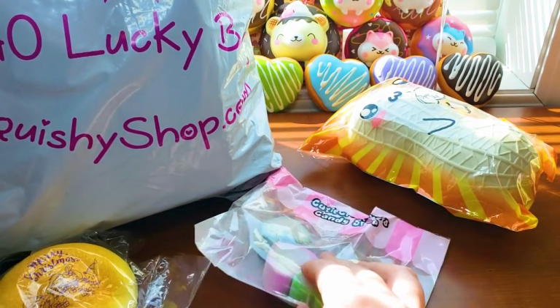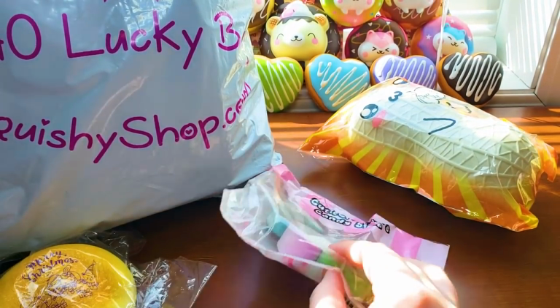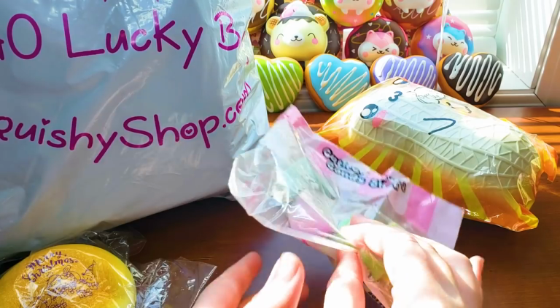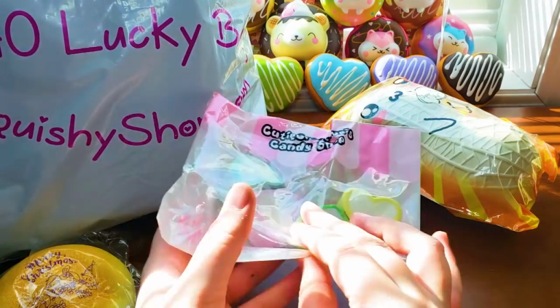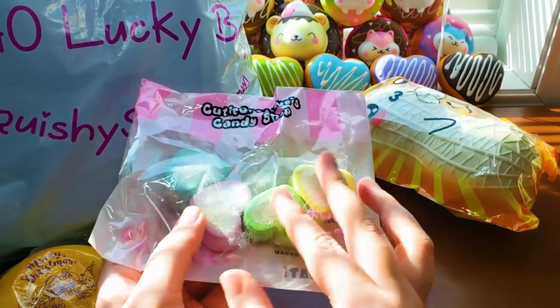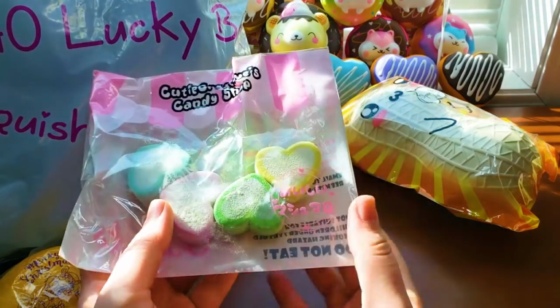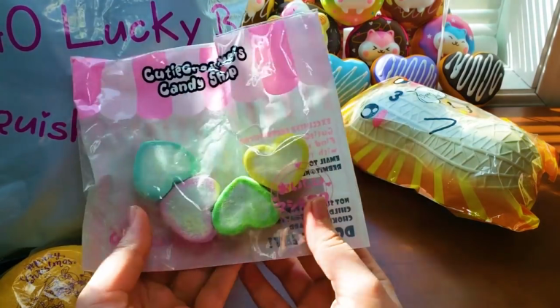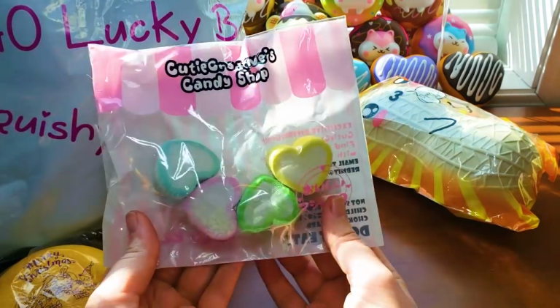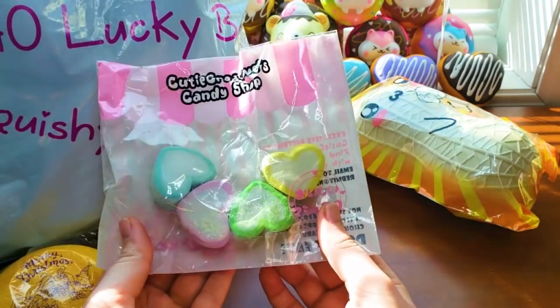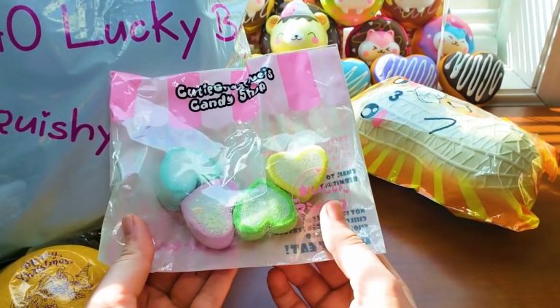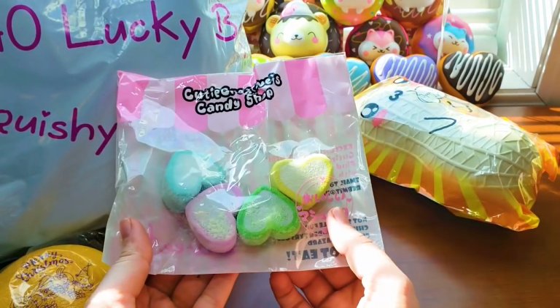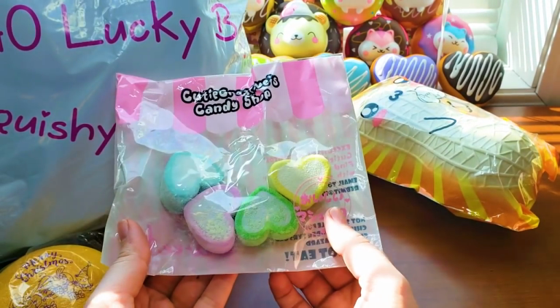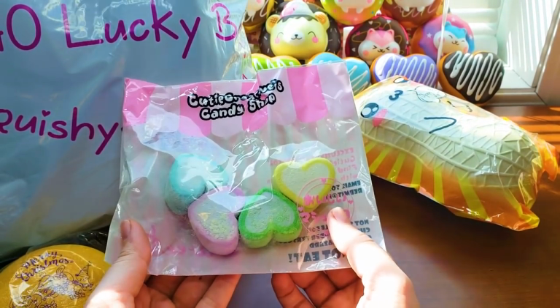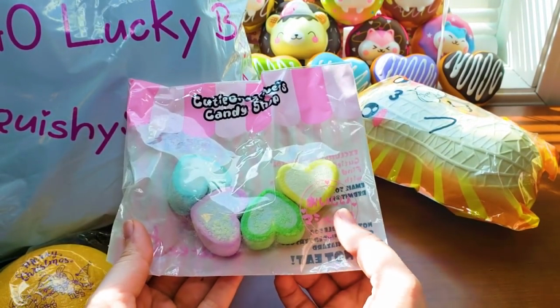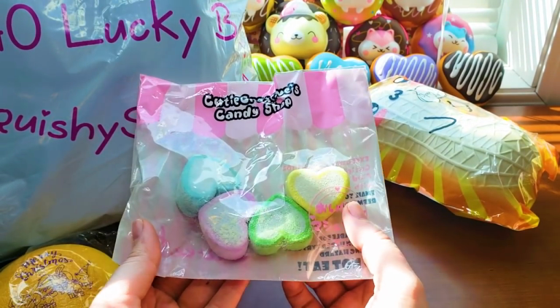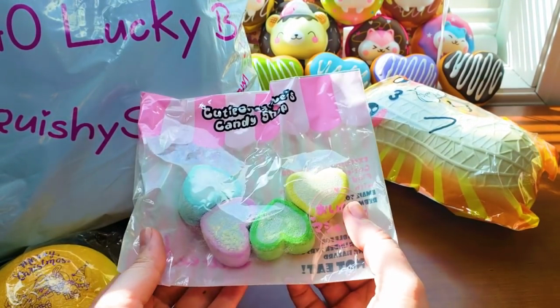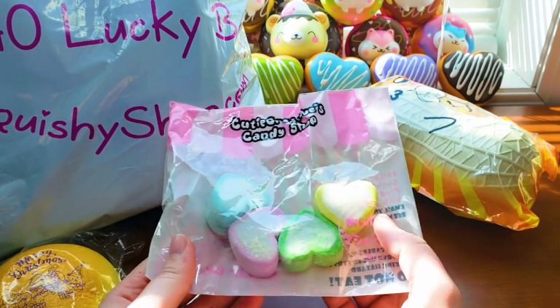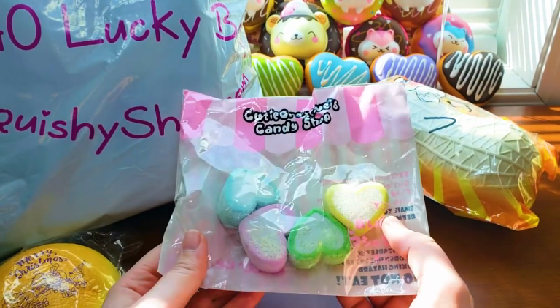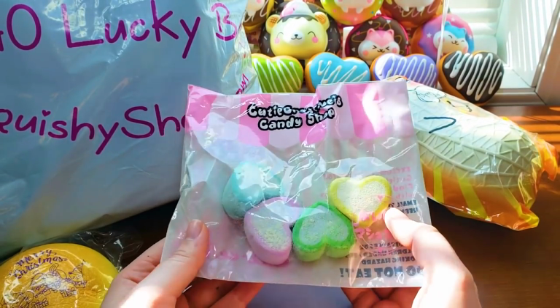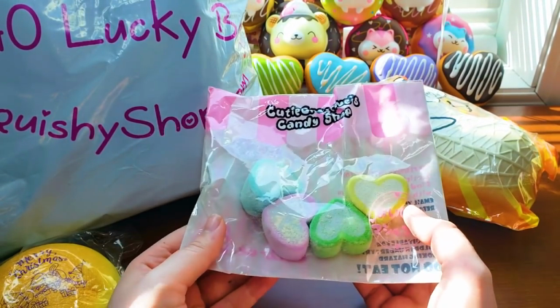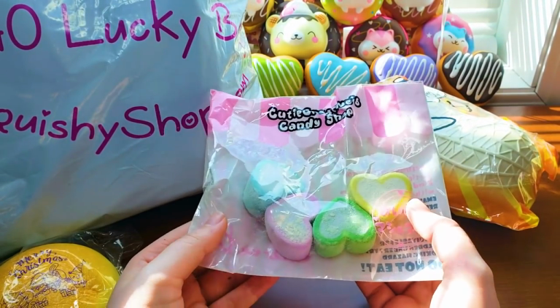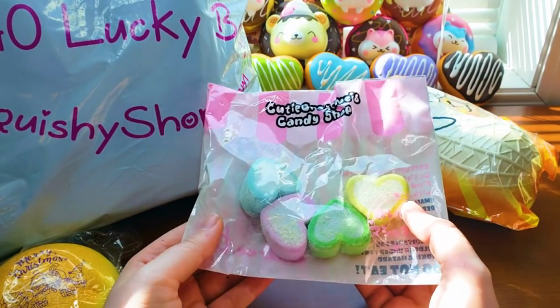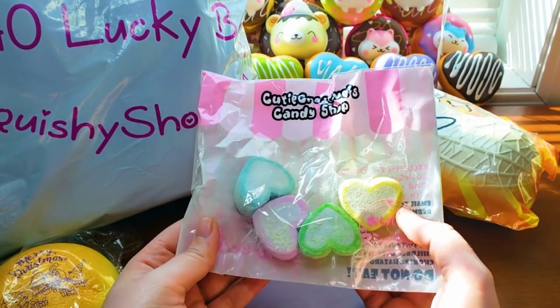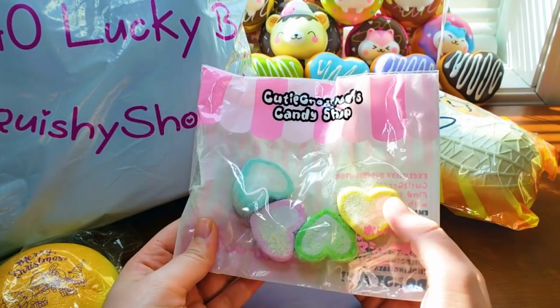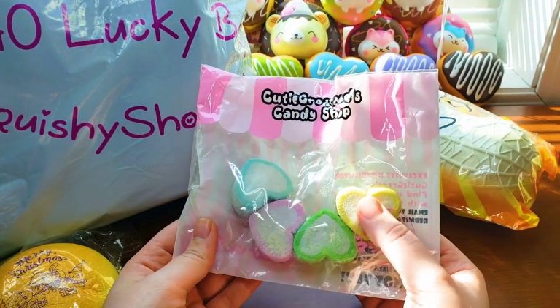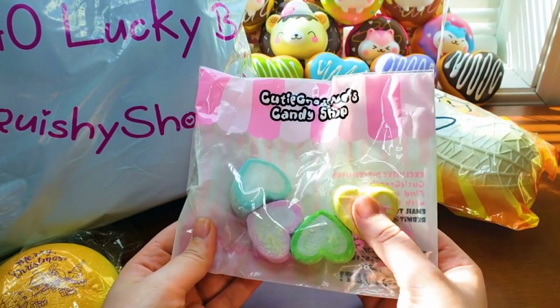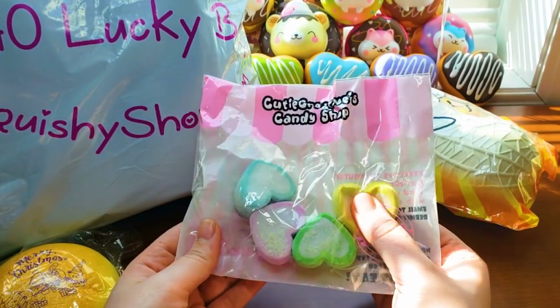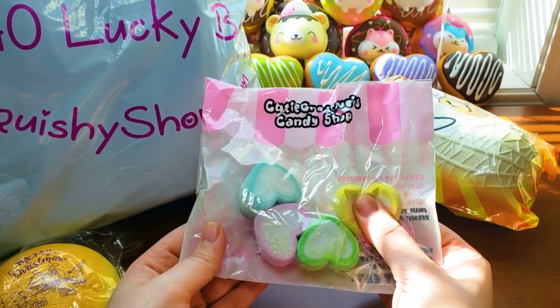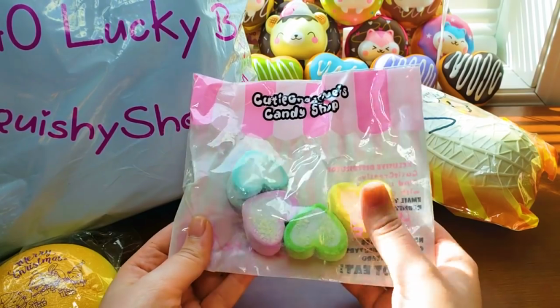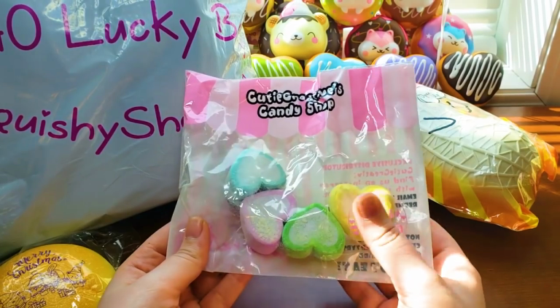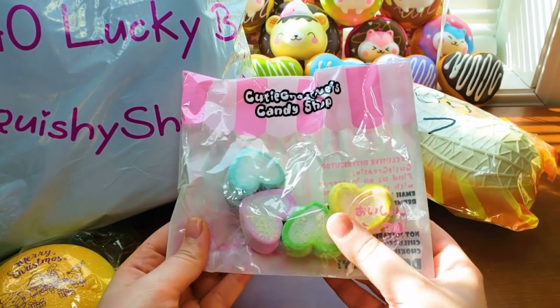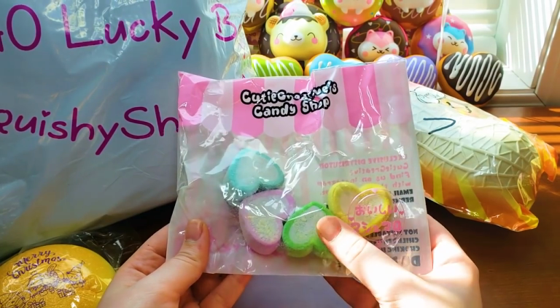Next are these heart marshmallows. These are really hard to find nowadays and I'm really excited when I saw they have these in stock.